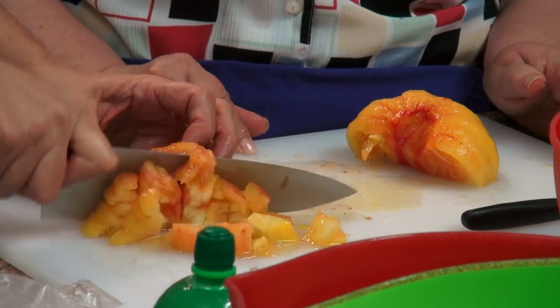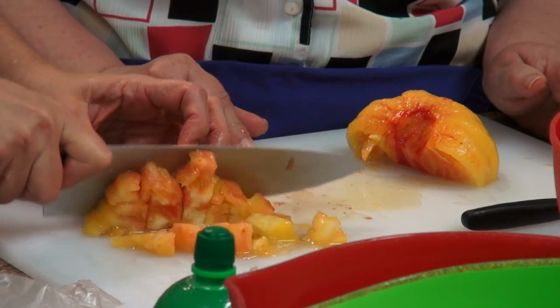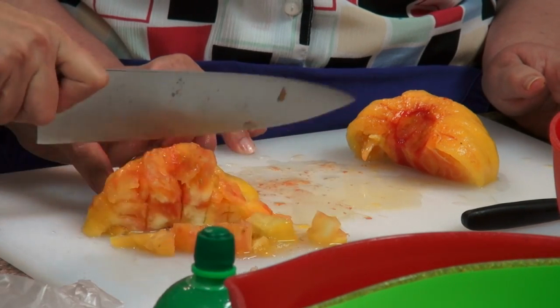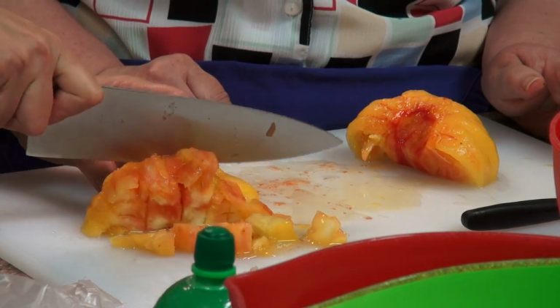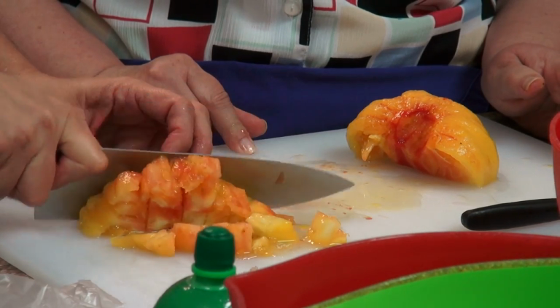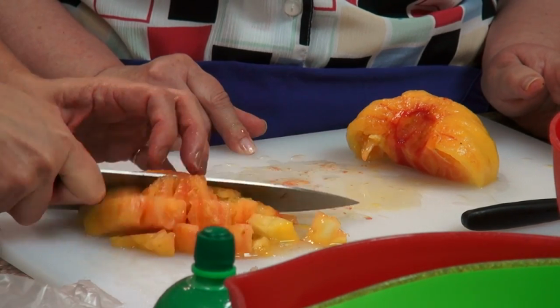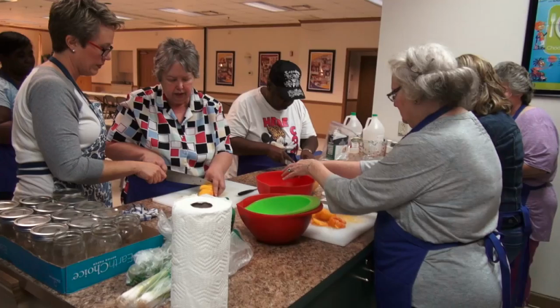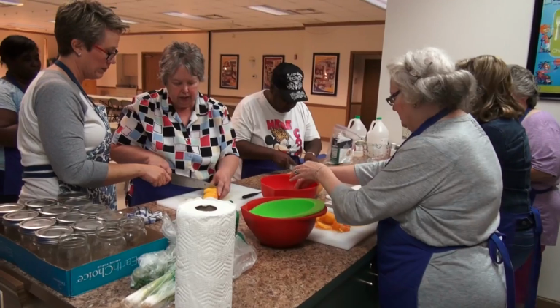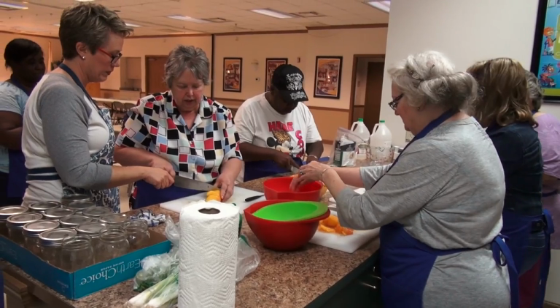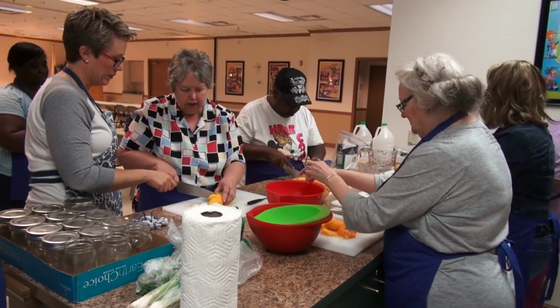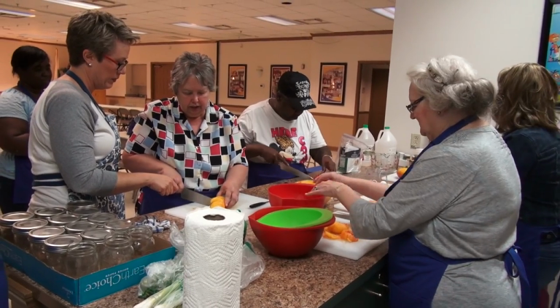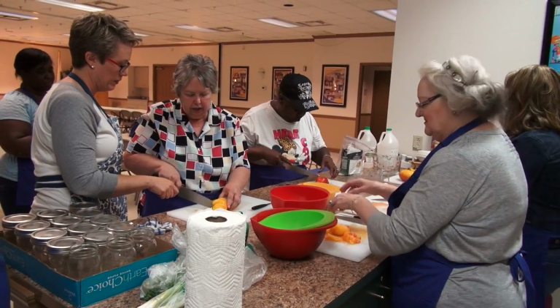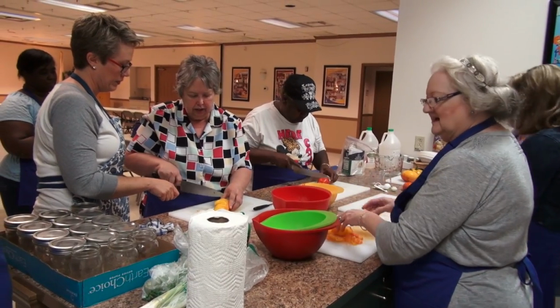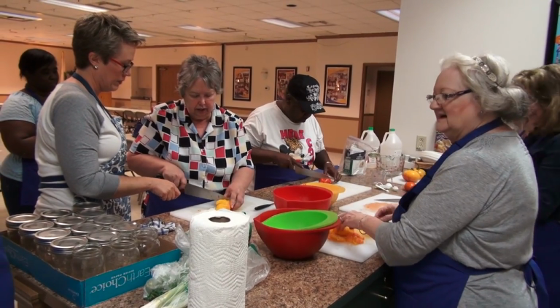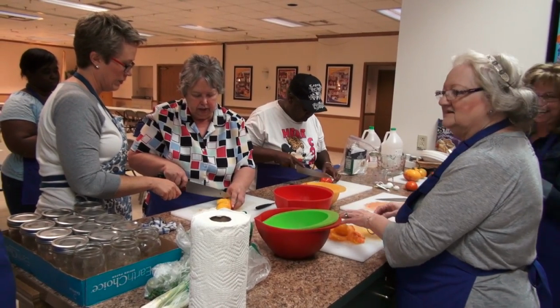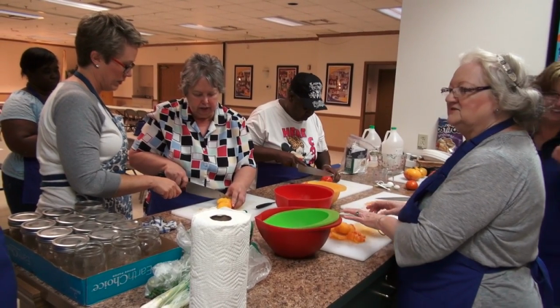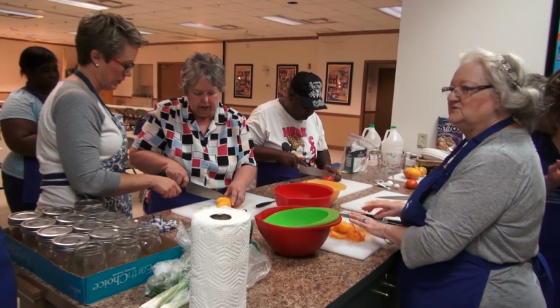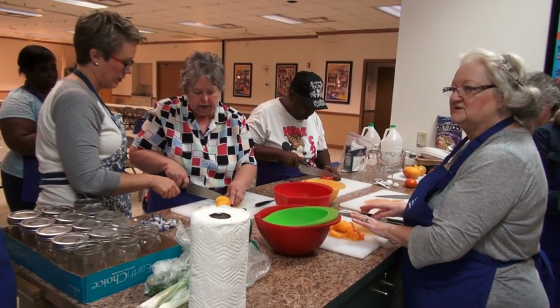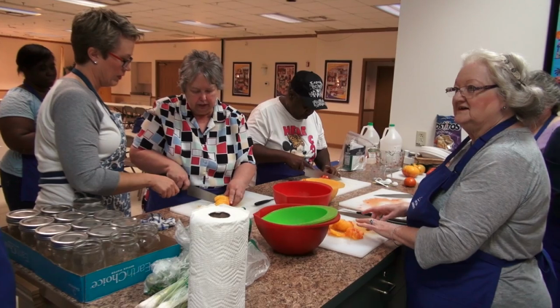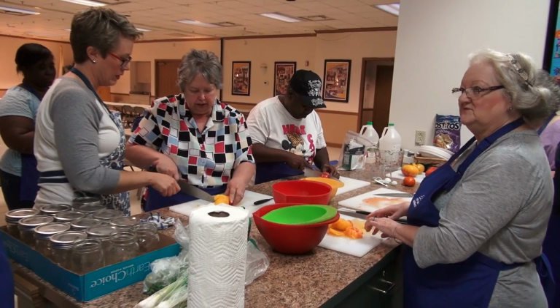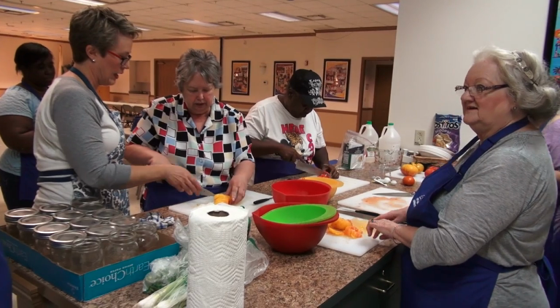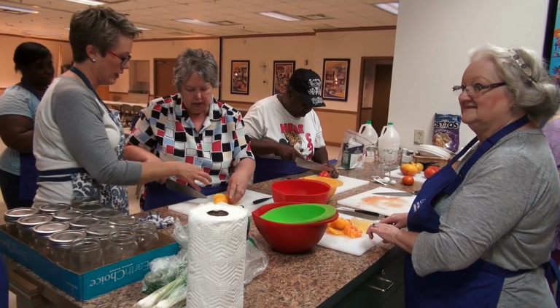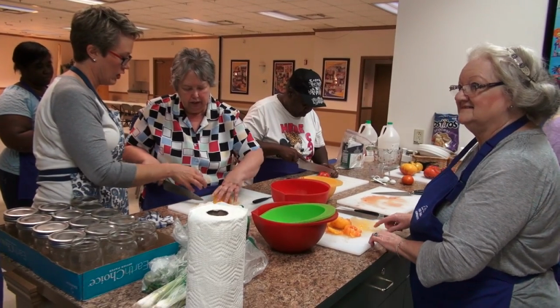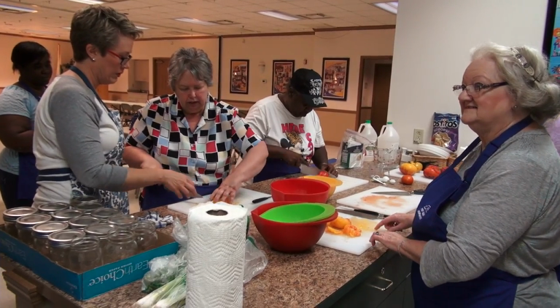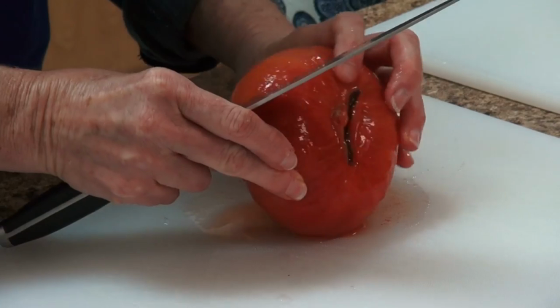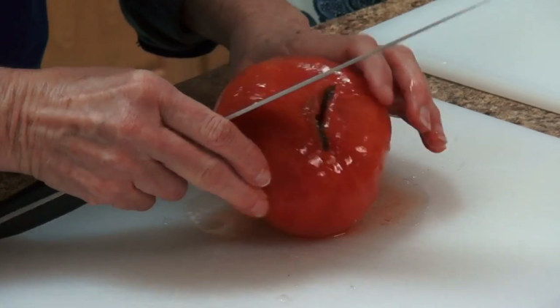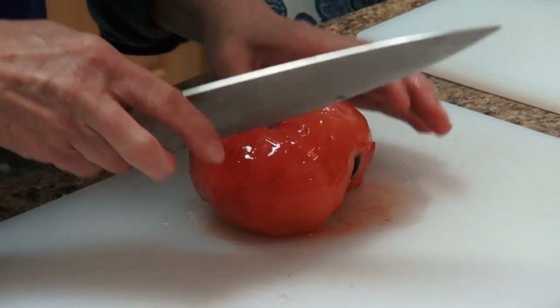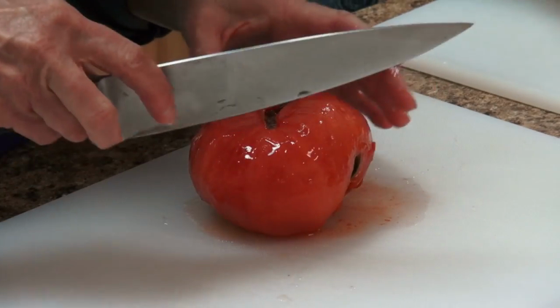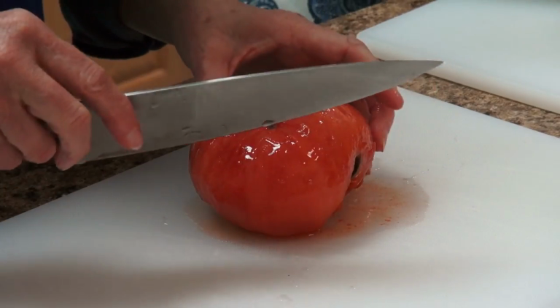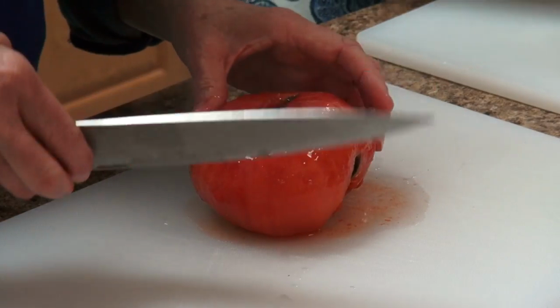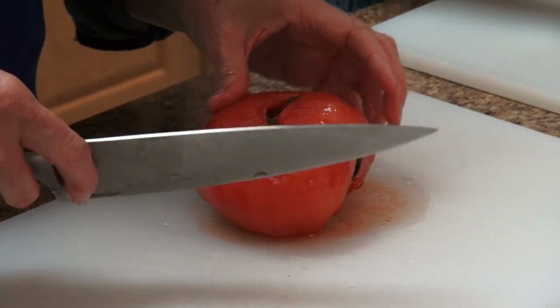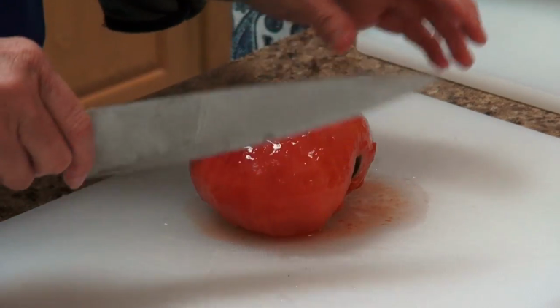A lot of people grow gardens, and it's just really important, especially with our farmer's market that we've had this summer, to preserve food locally.